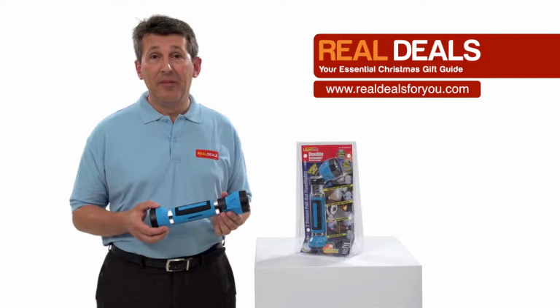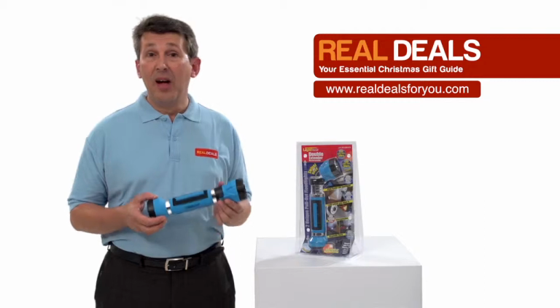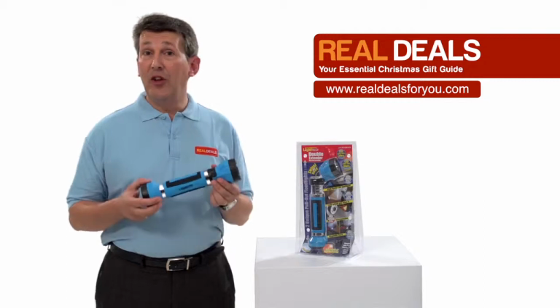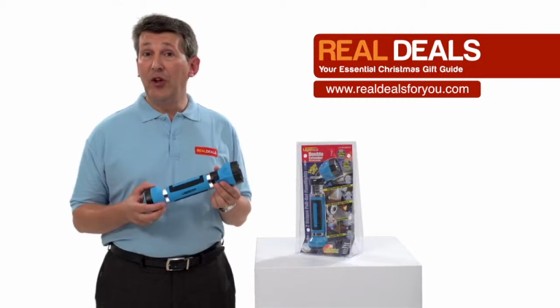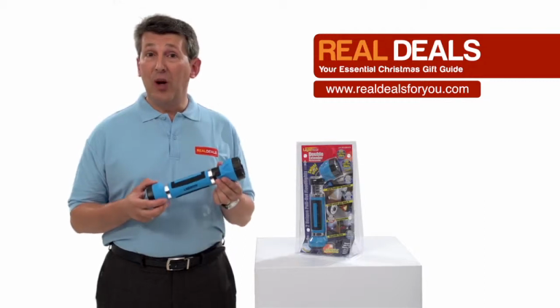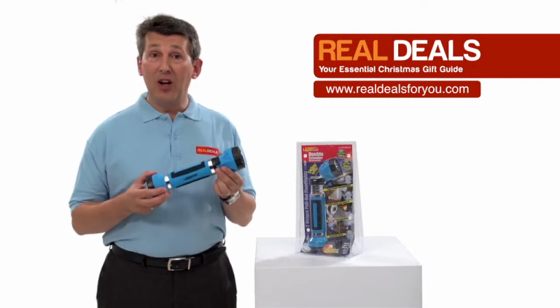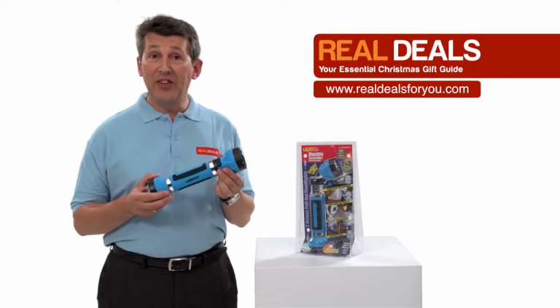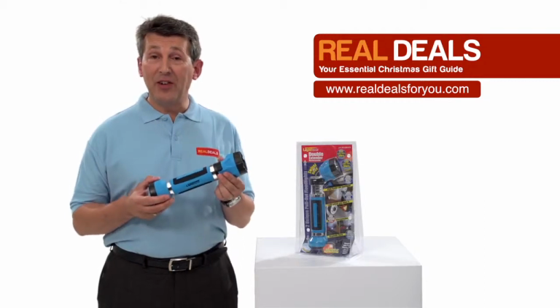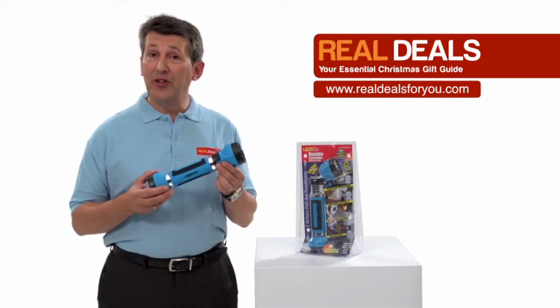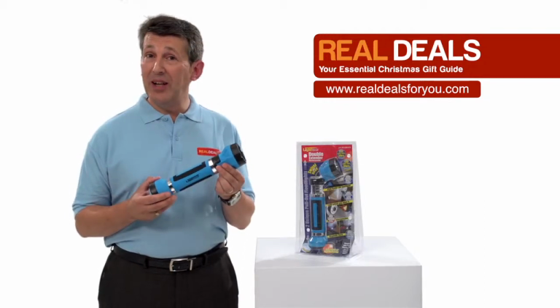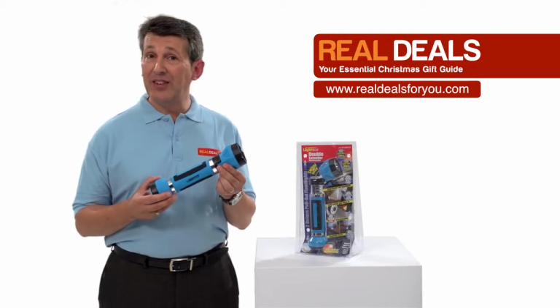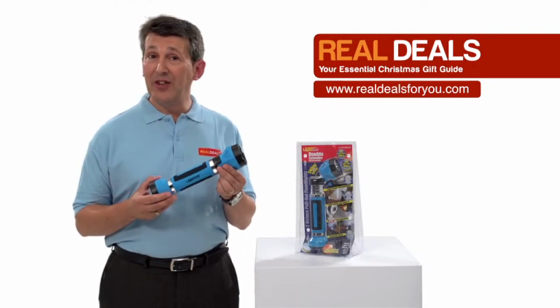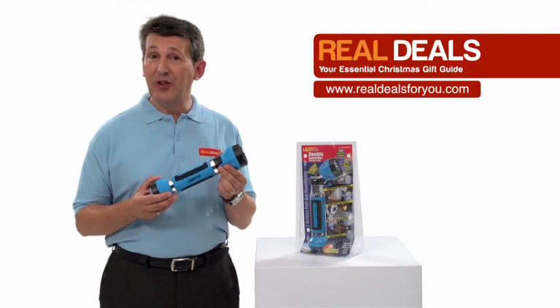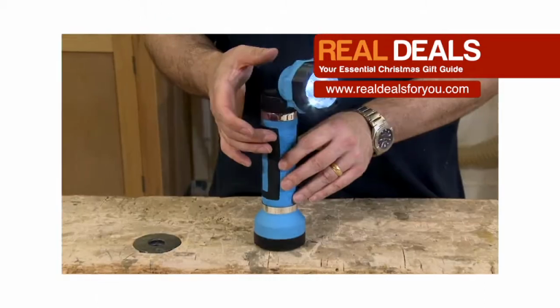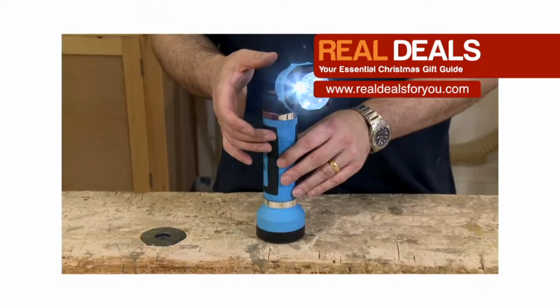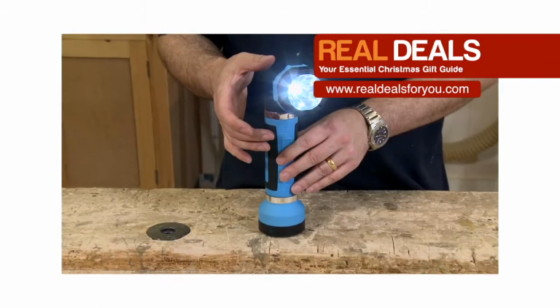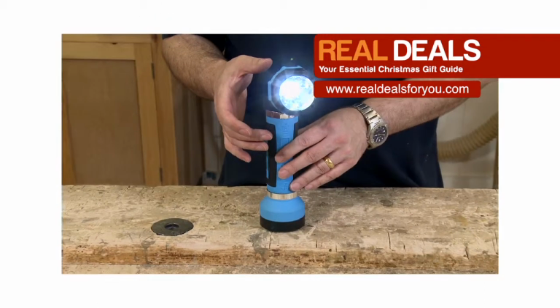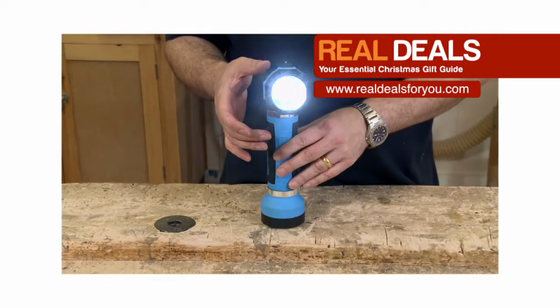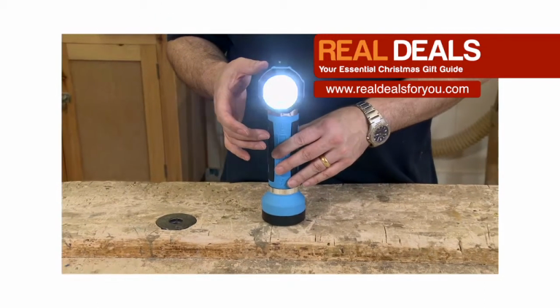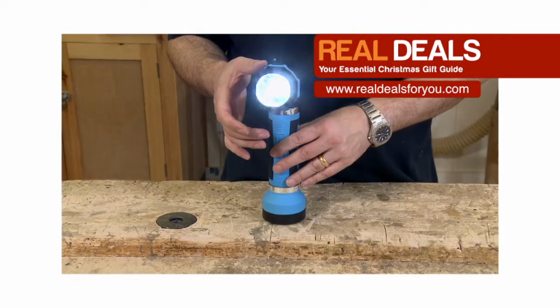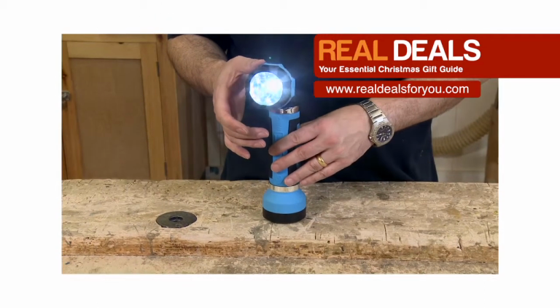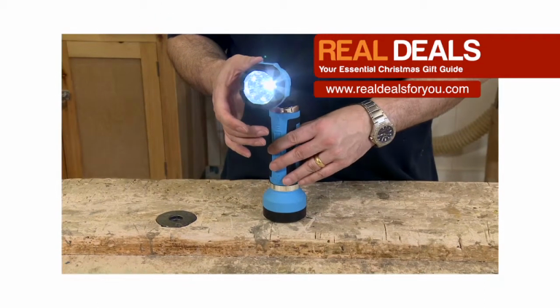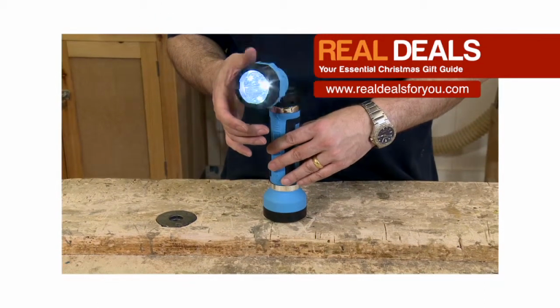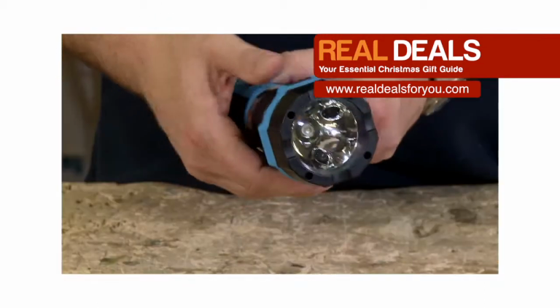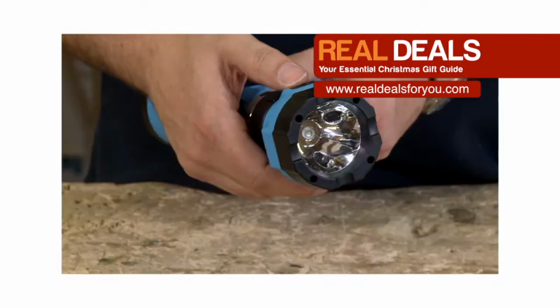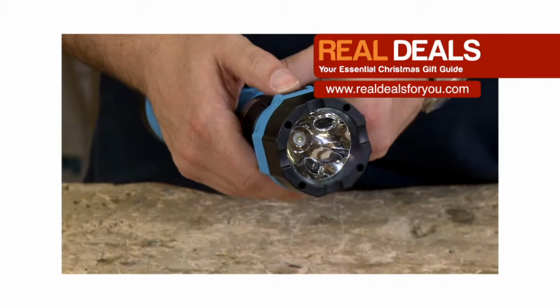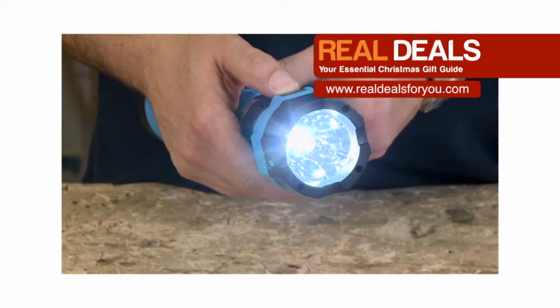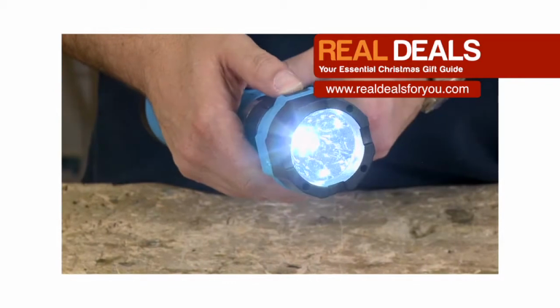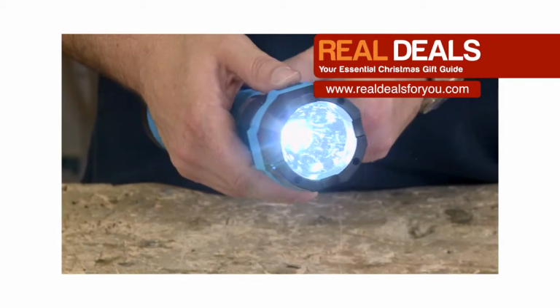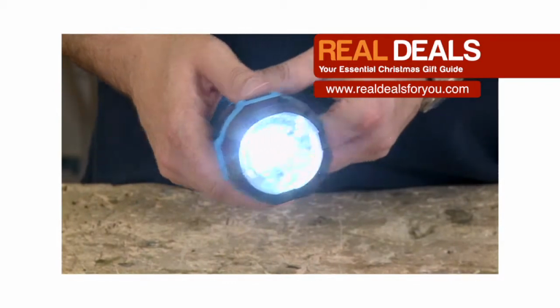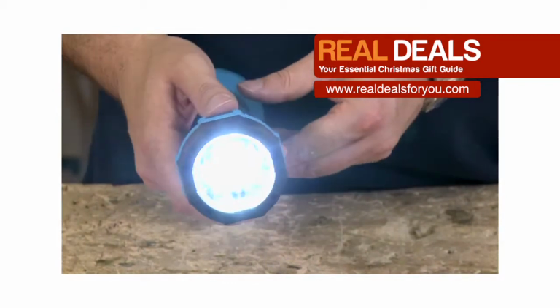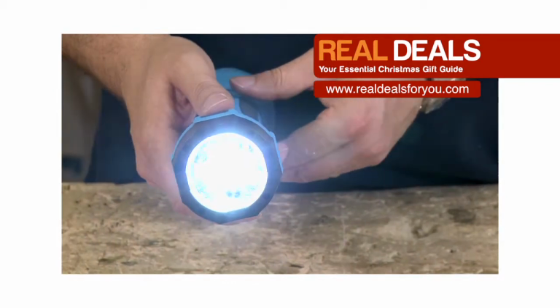The new Lighthouse double extender torch is ideal for the tradesman, DIYer, home and leisure.